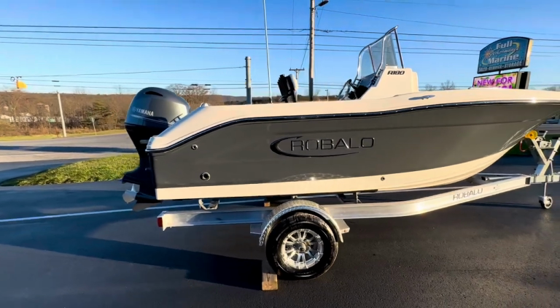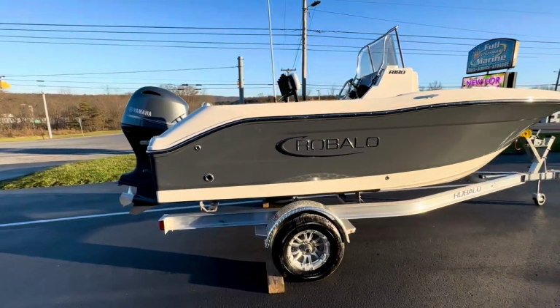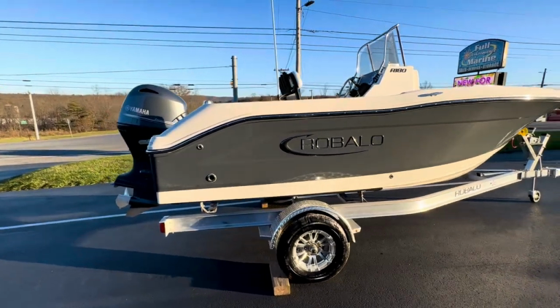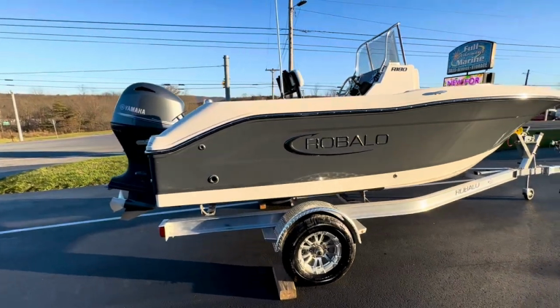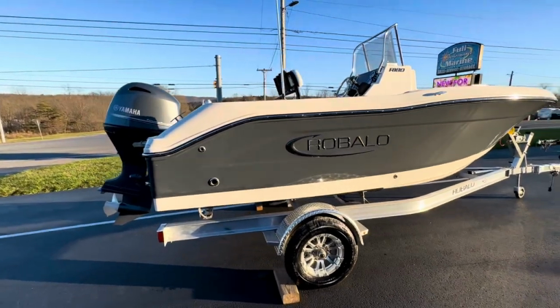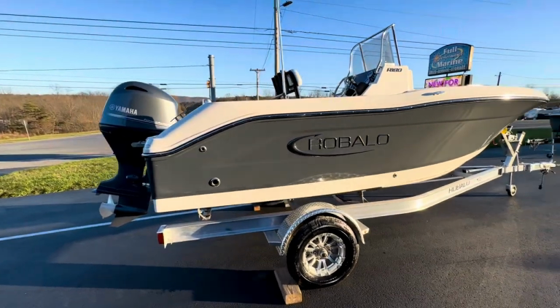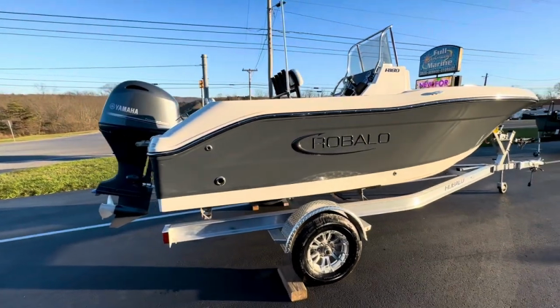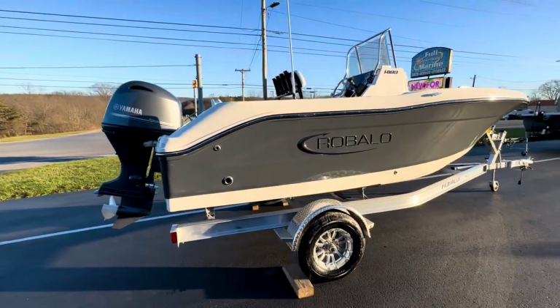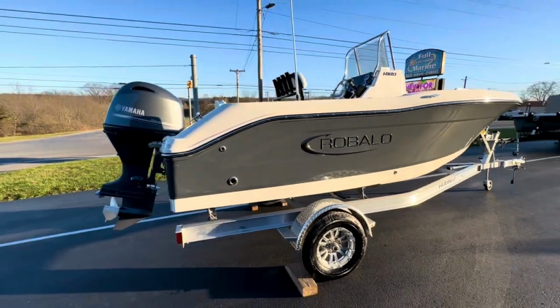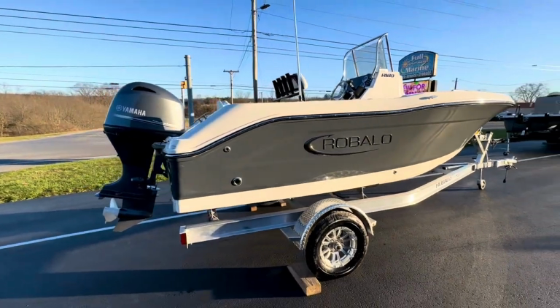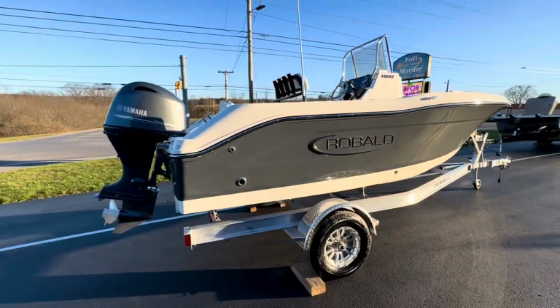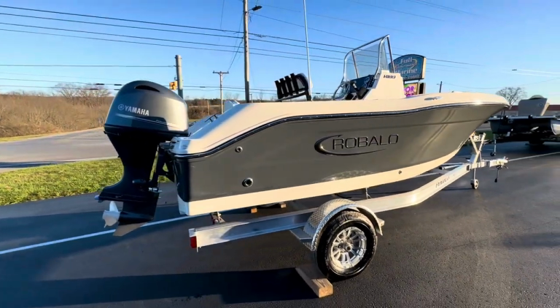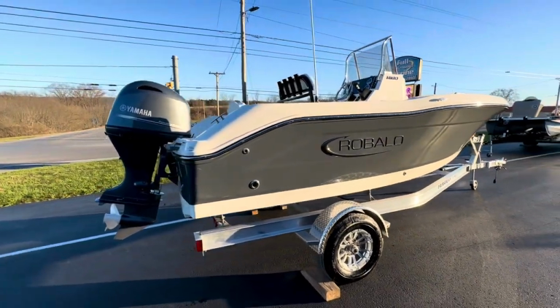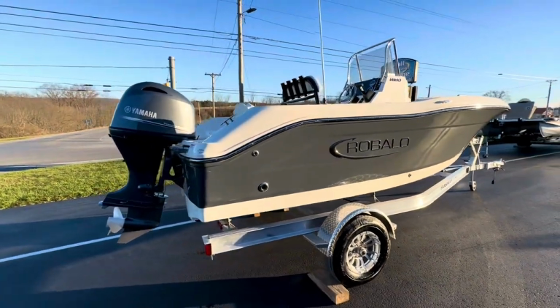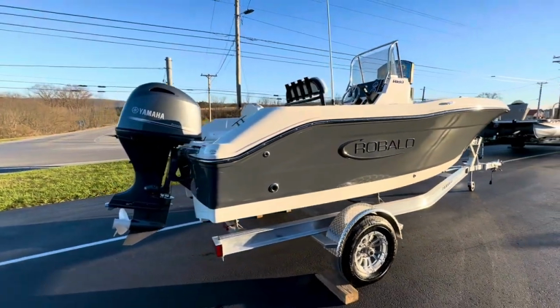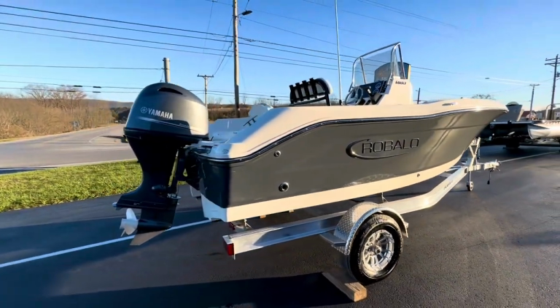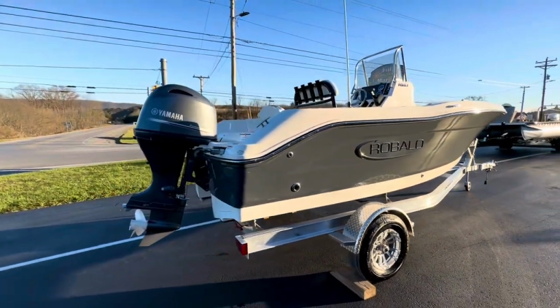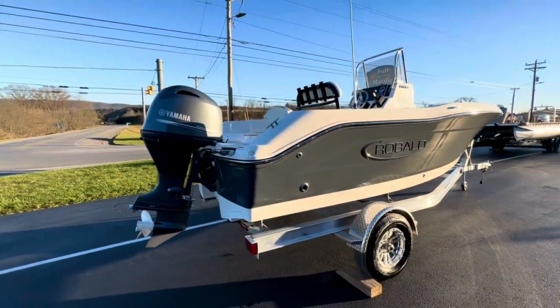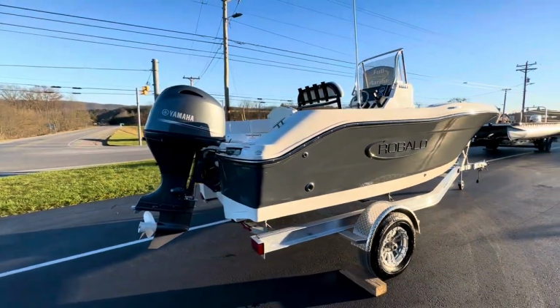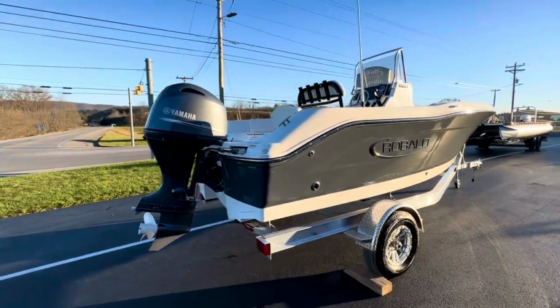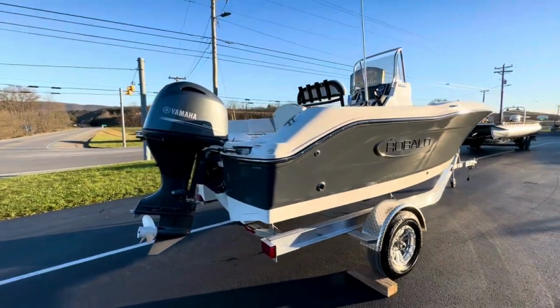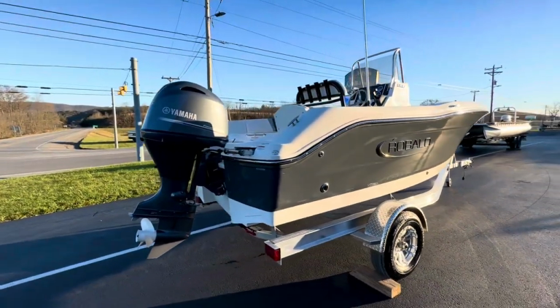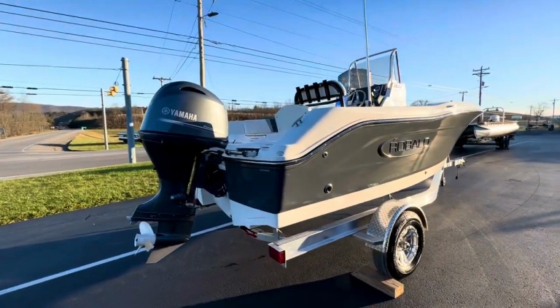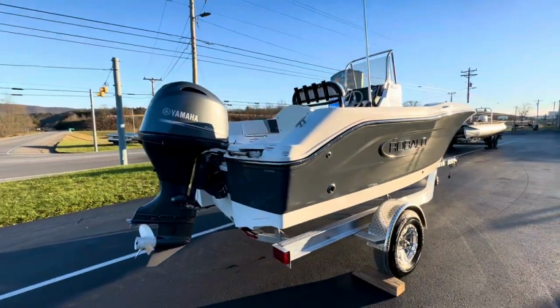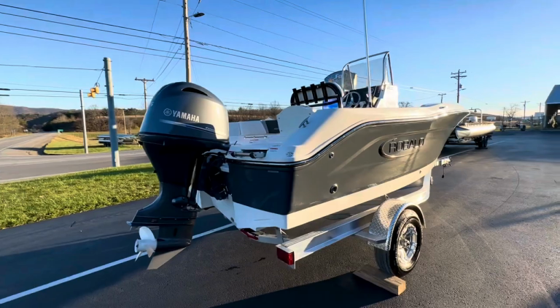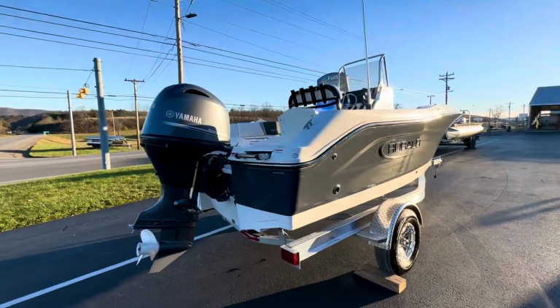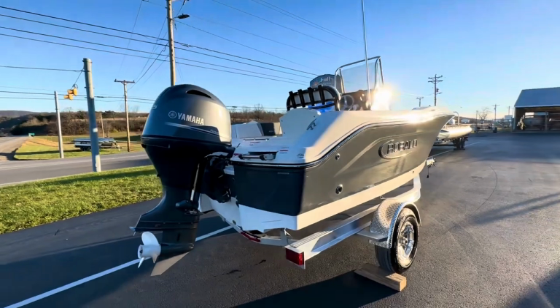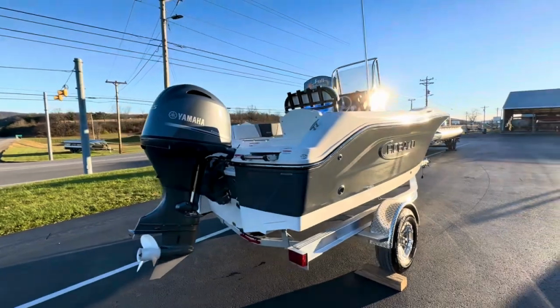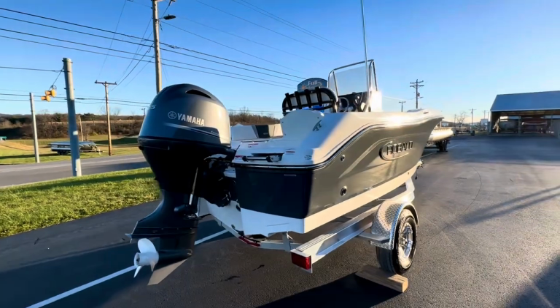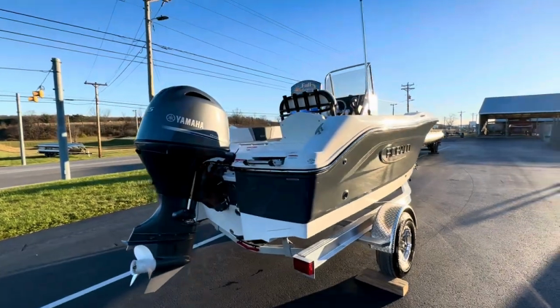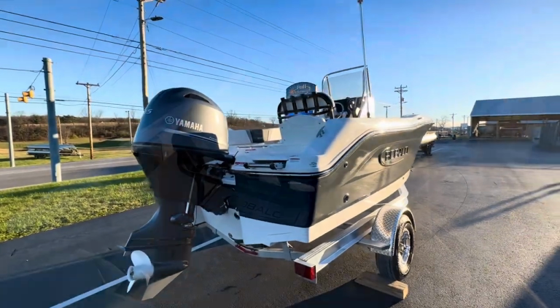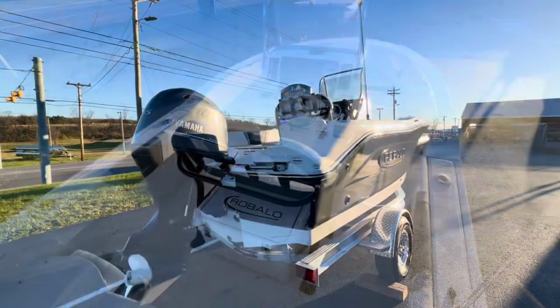Black powder-coated leaning post. Let's hop inside and check this boat out.